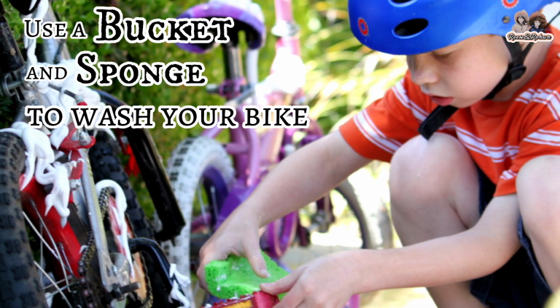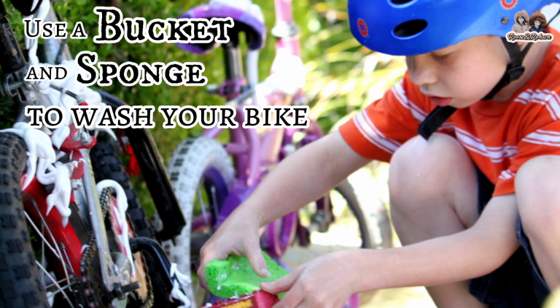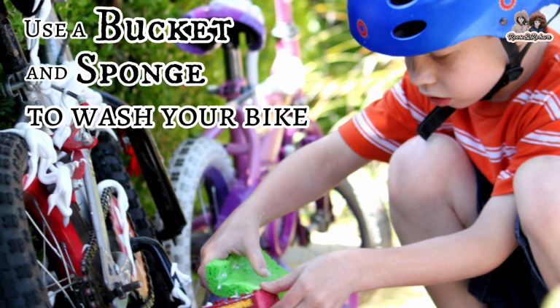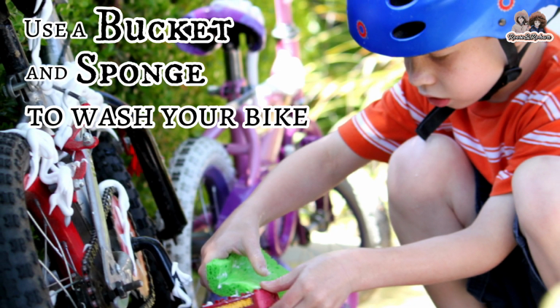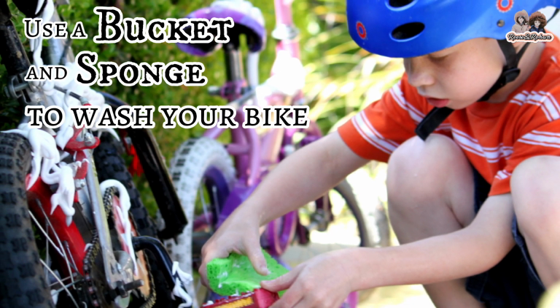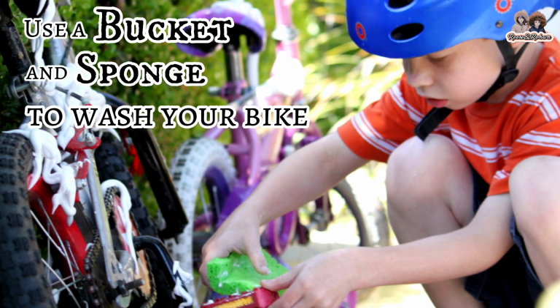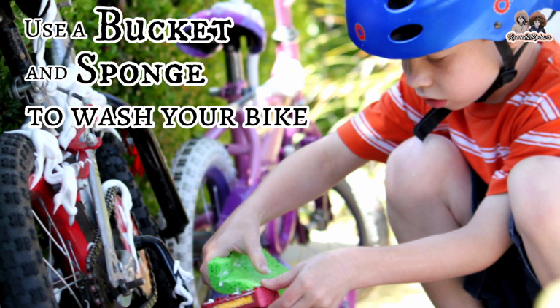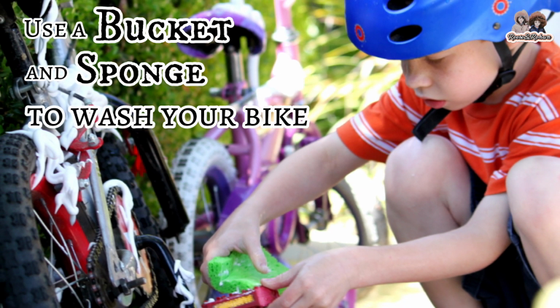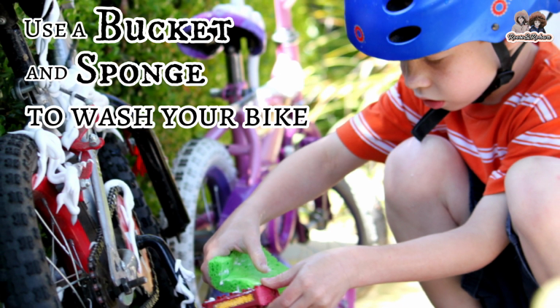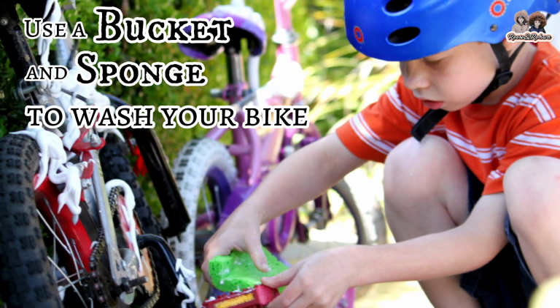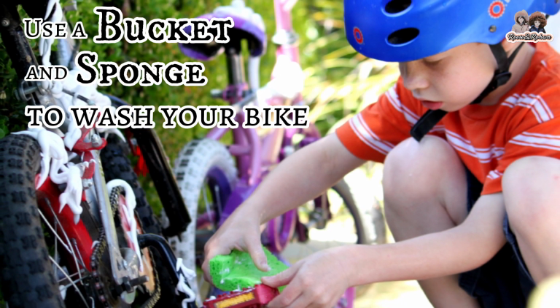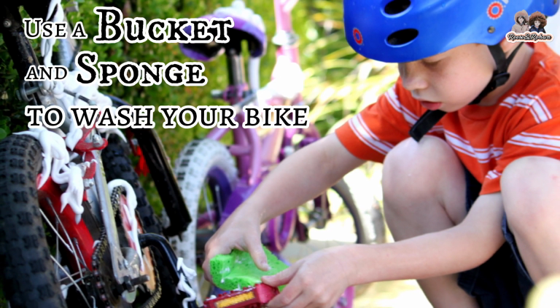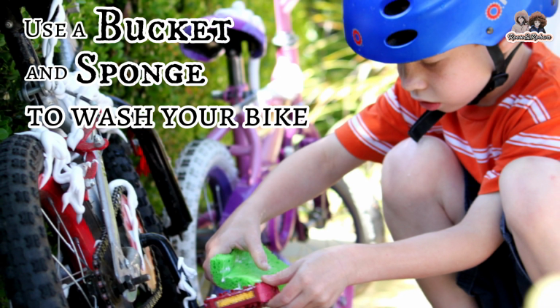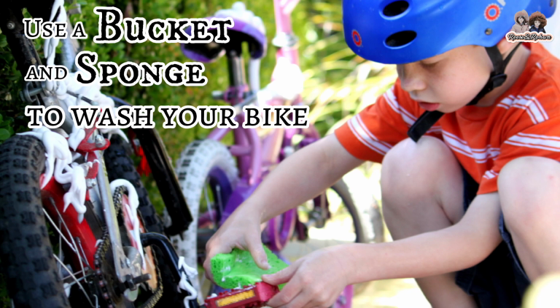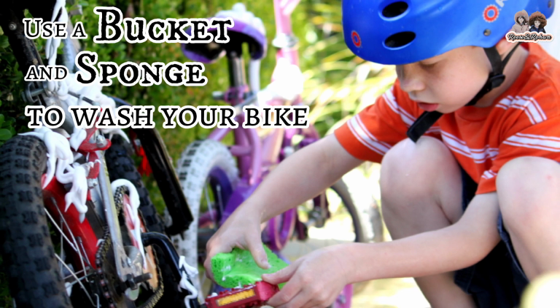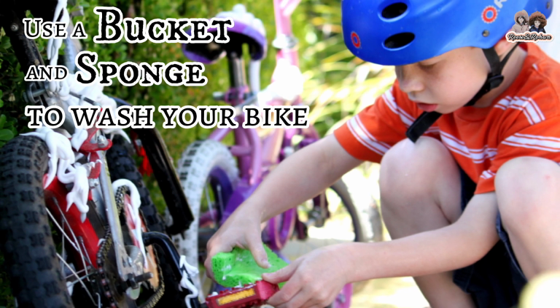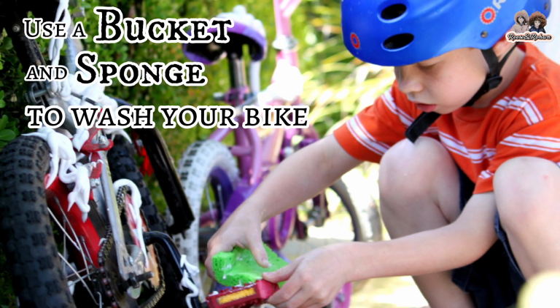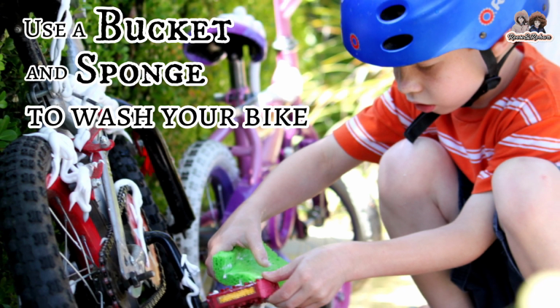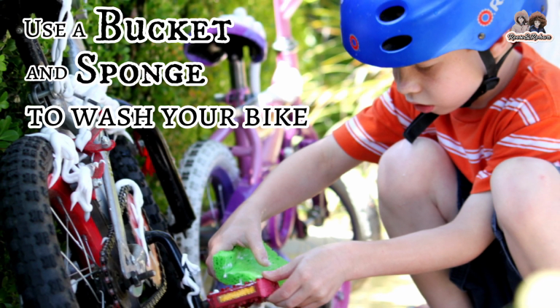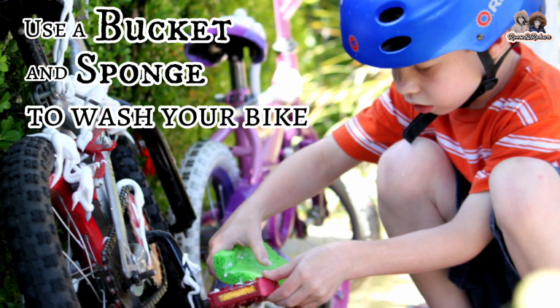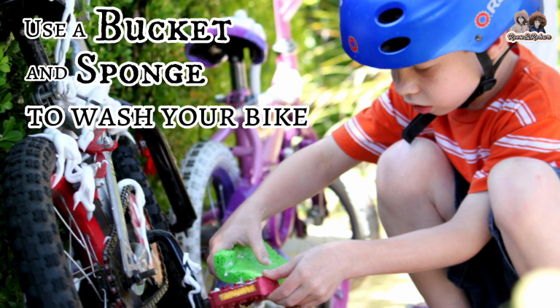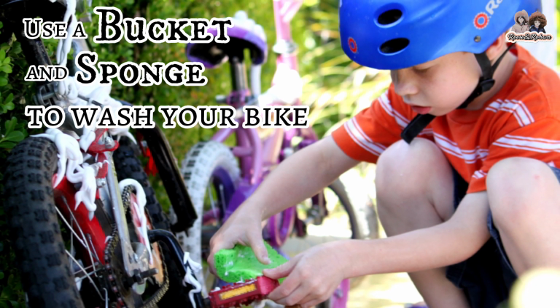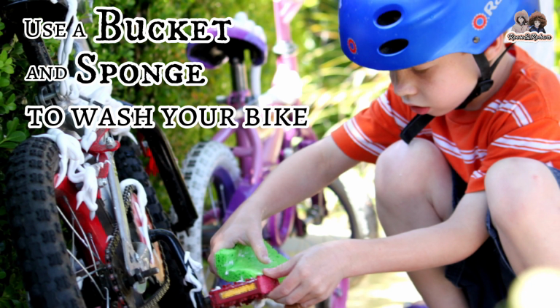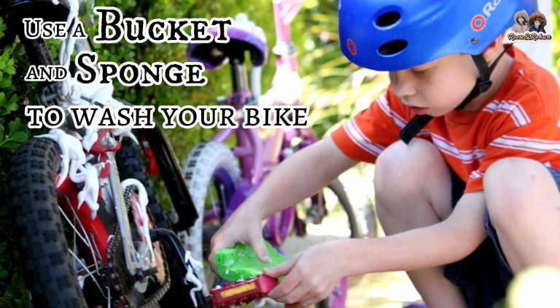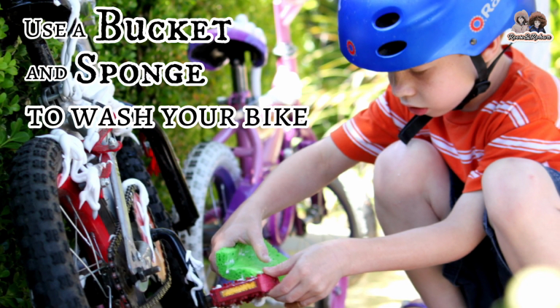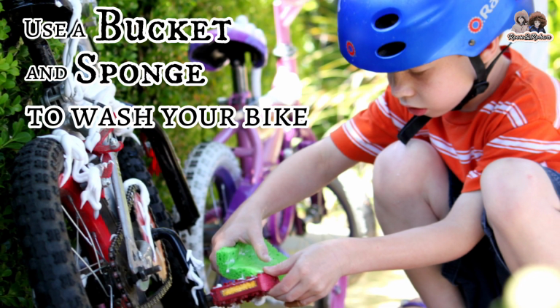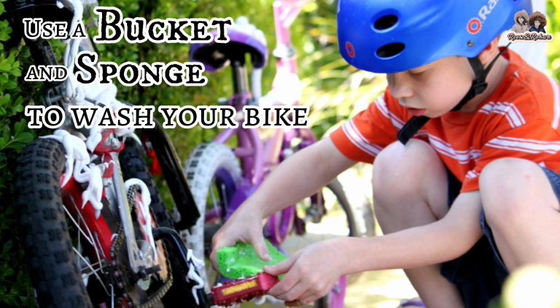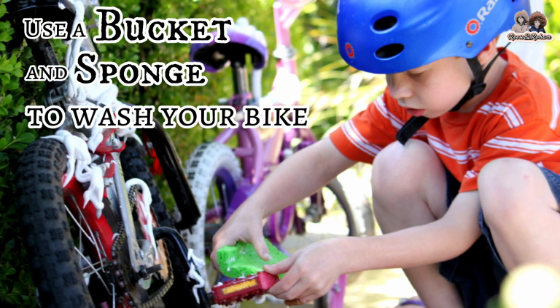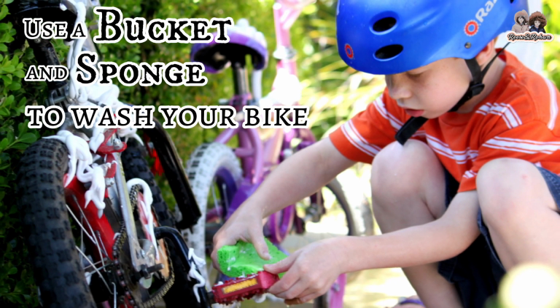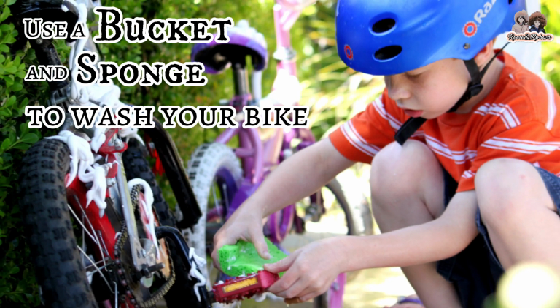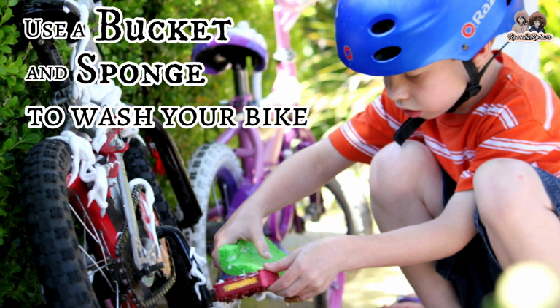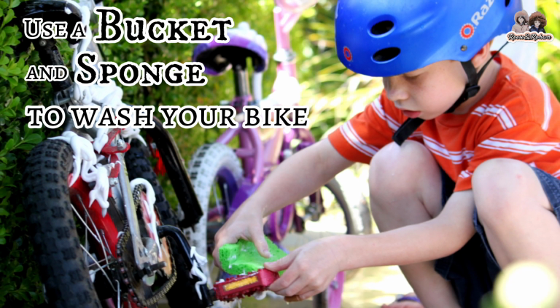Use a bucket and sponge to wash your bike instead of spraying it with a hose. Ask your dad to do the same with his car.